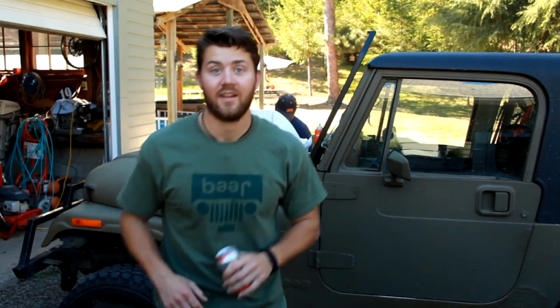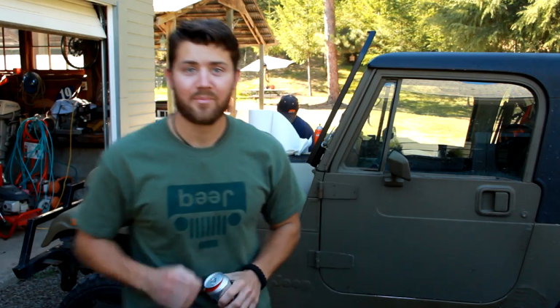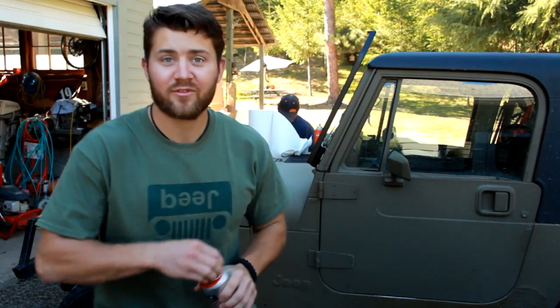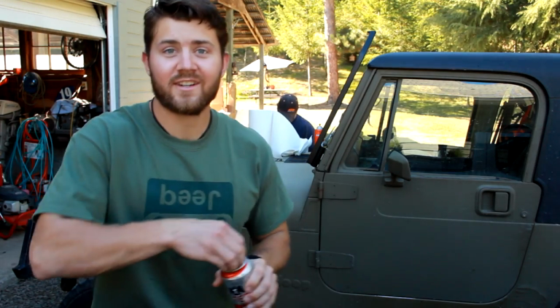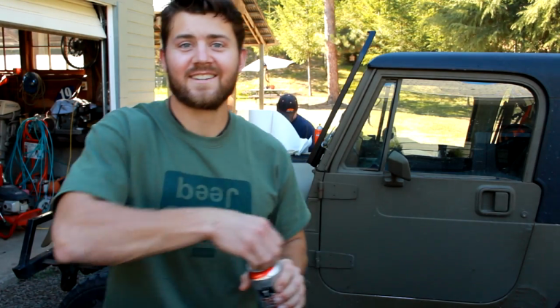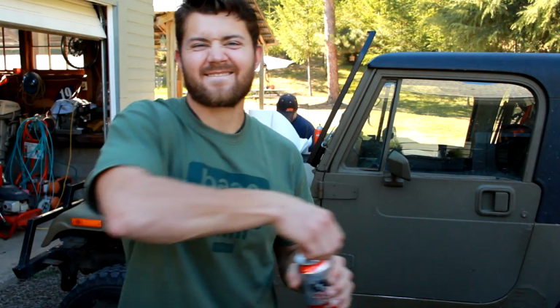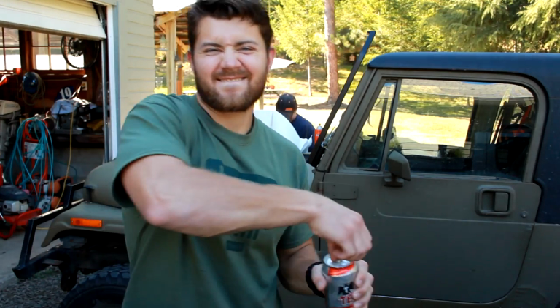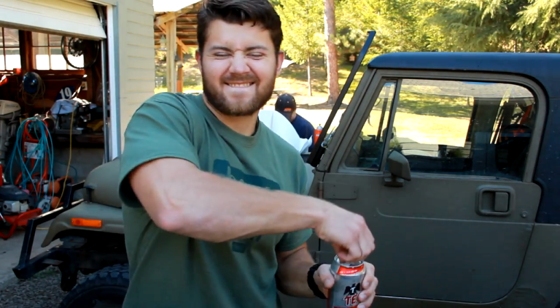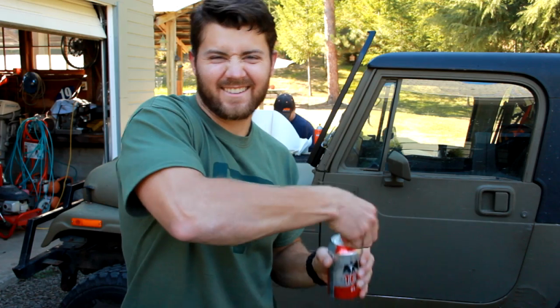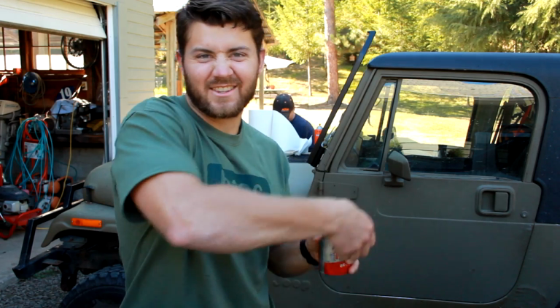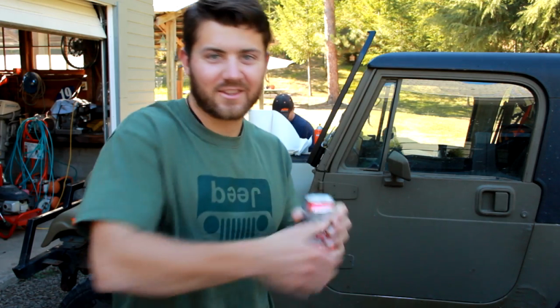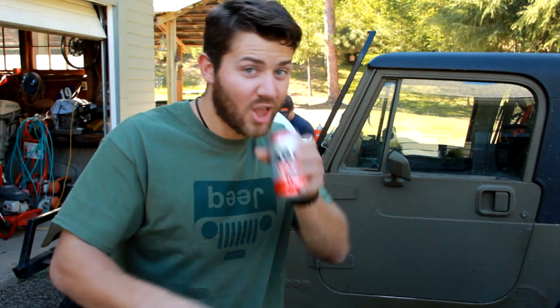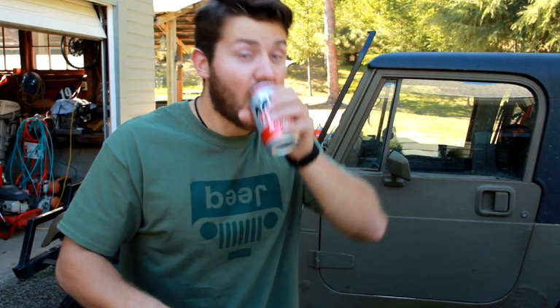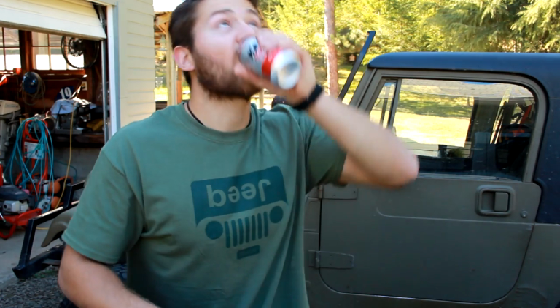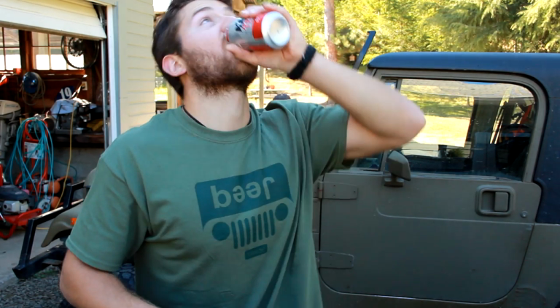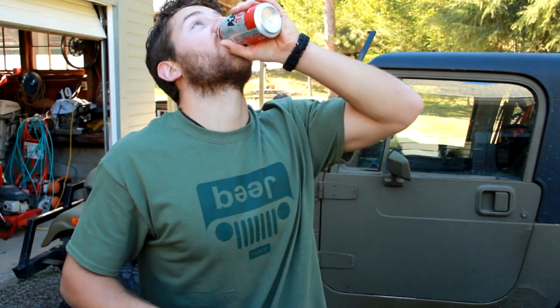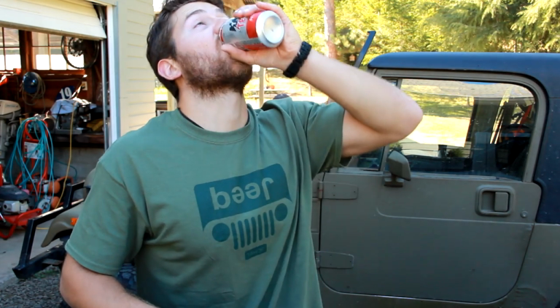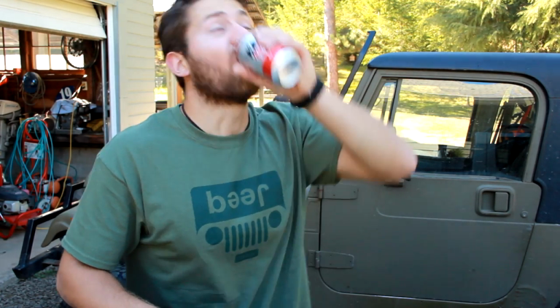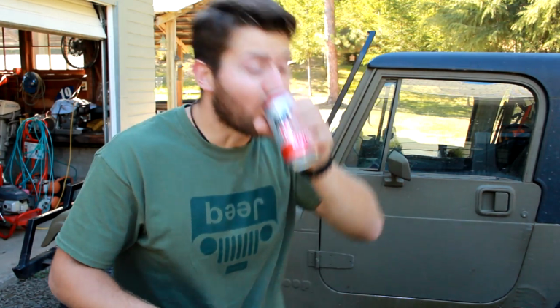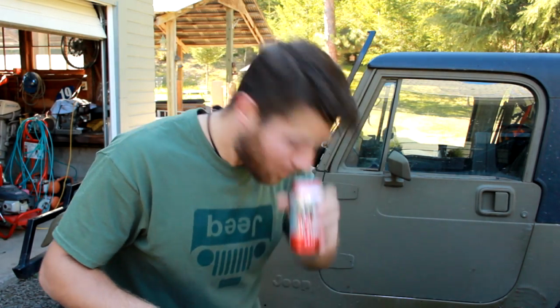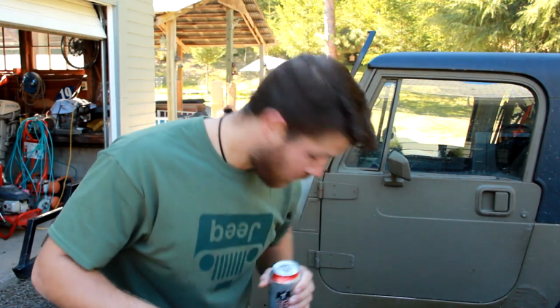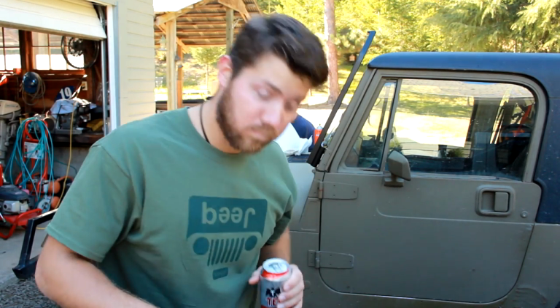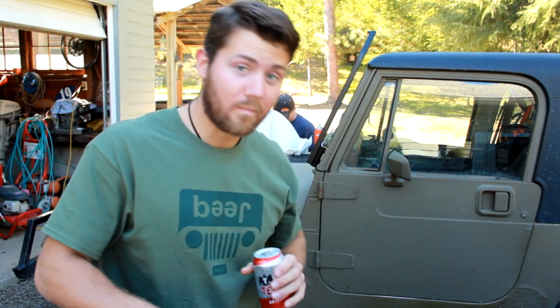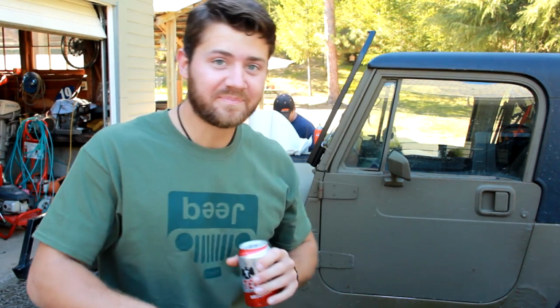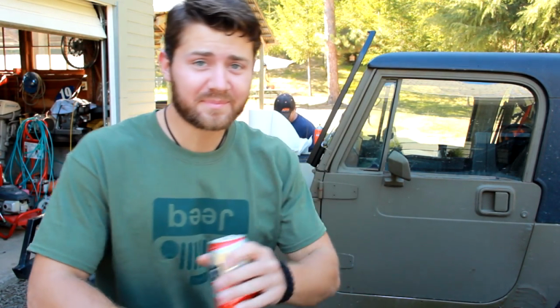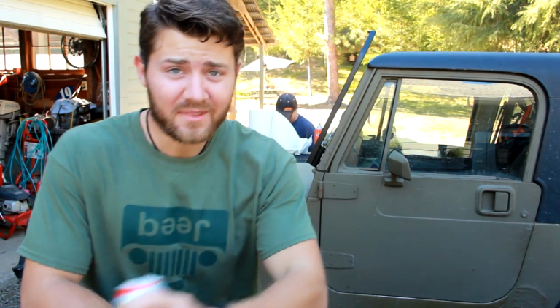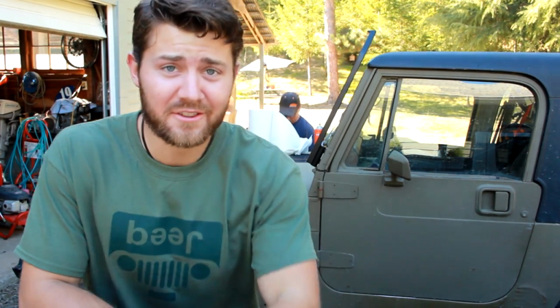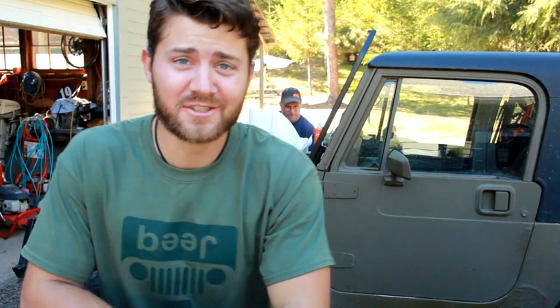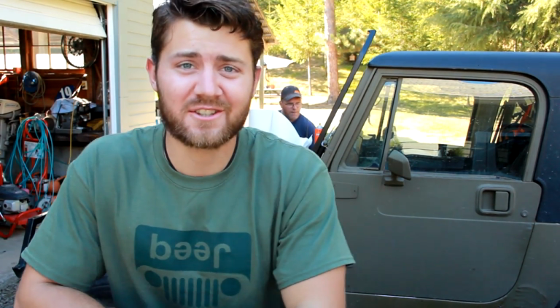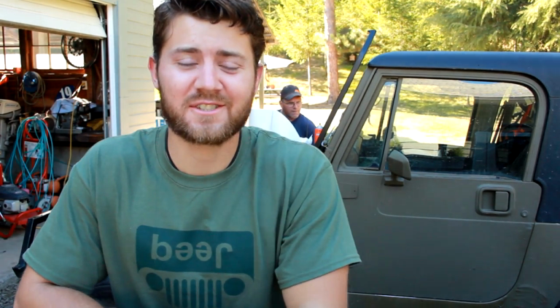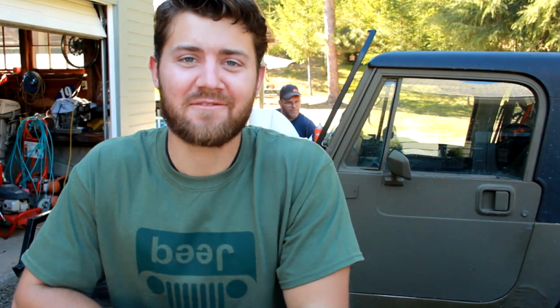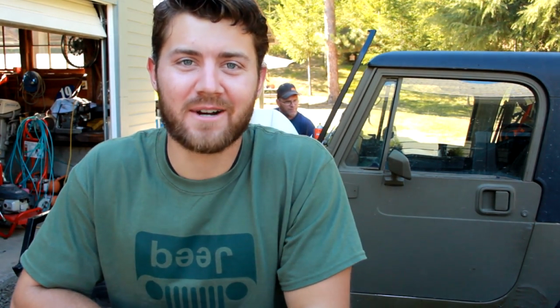Happy freaking Thirsty Thursday everybody.